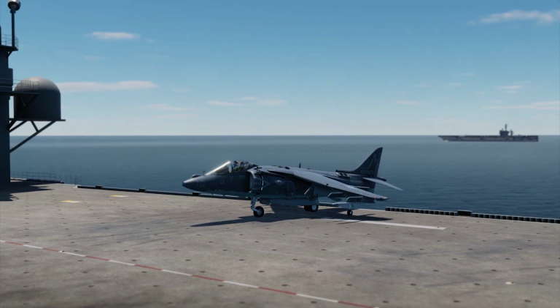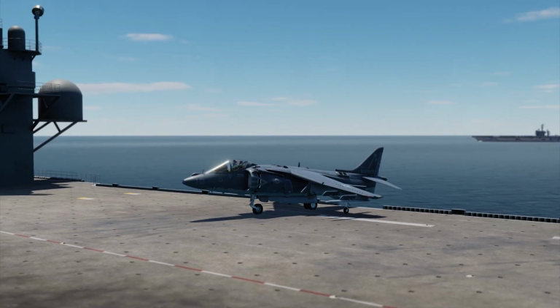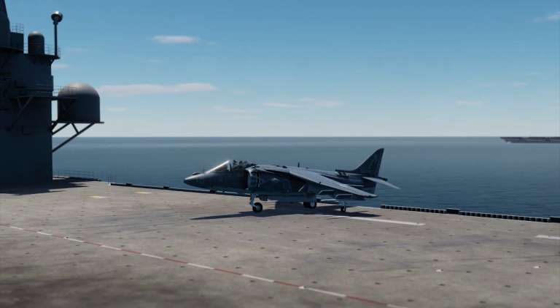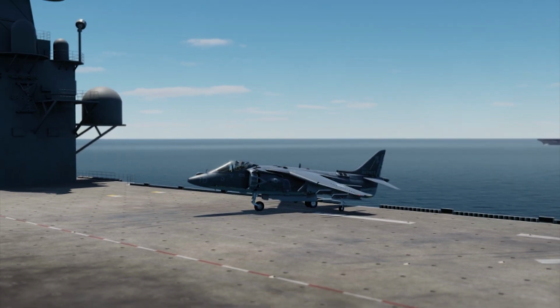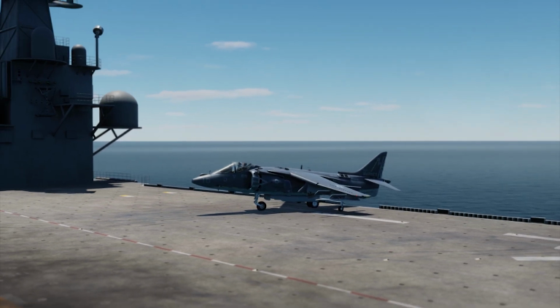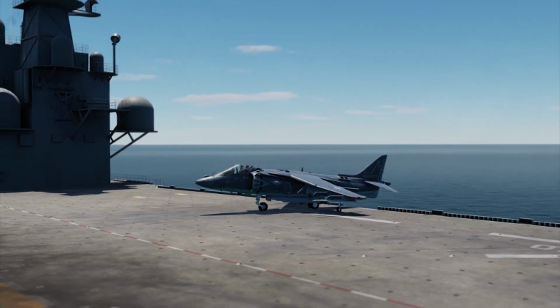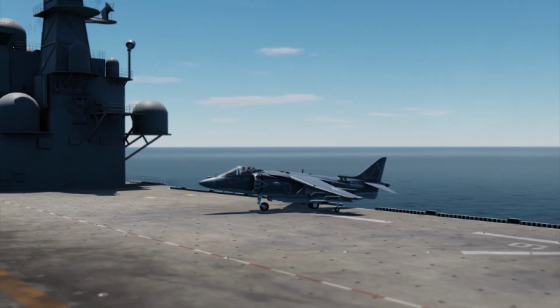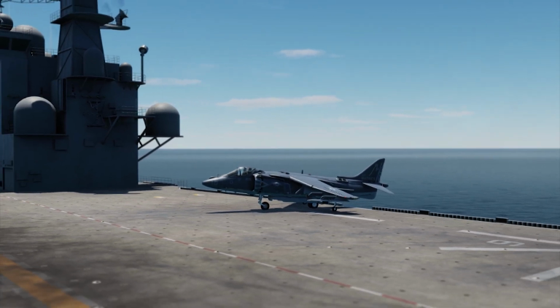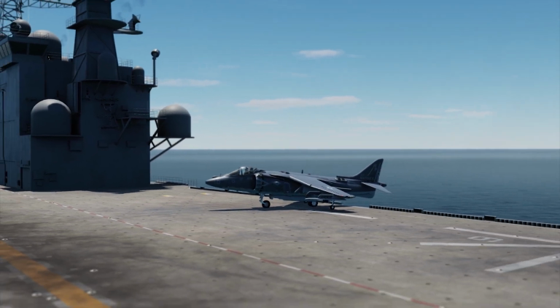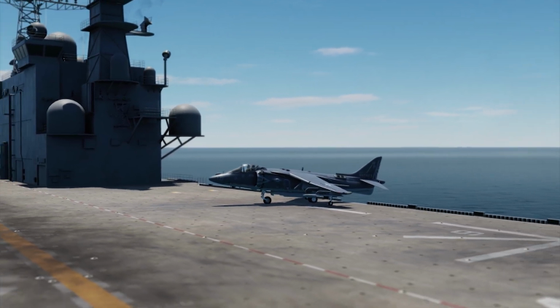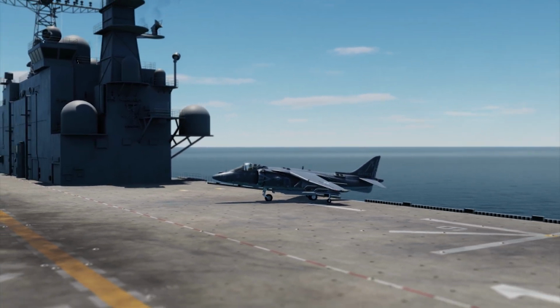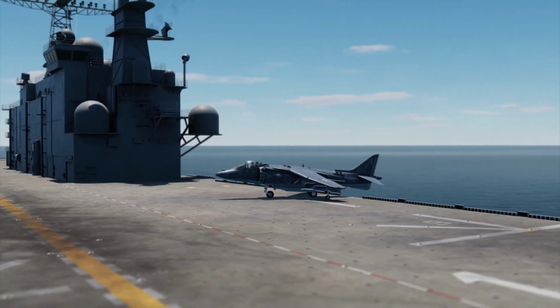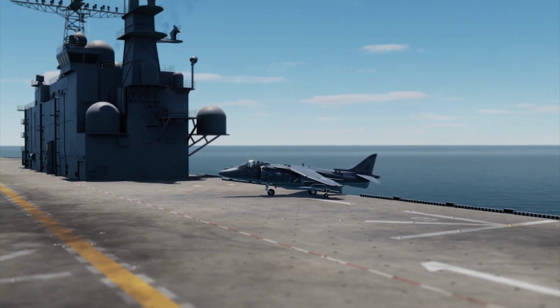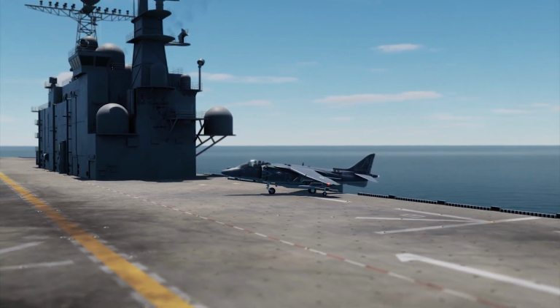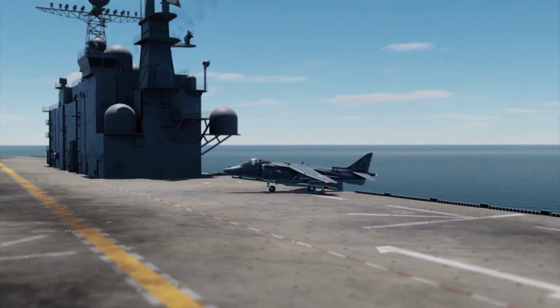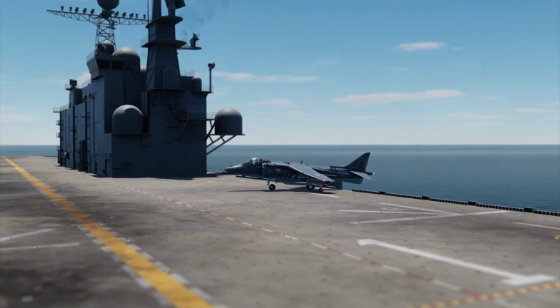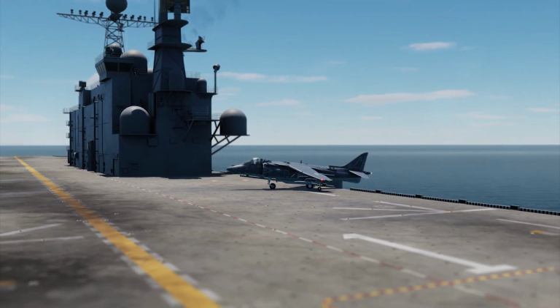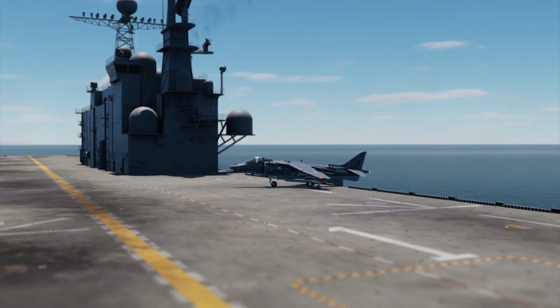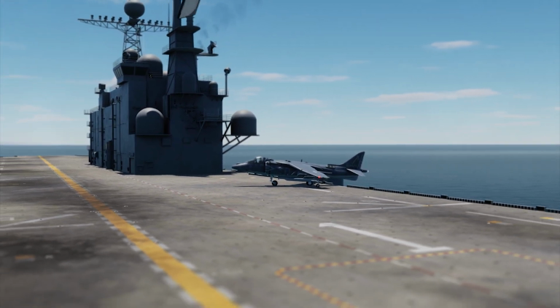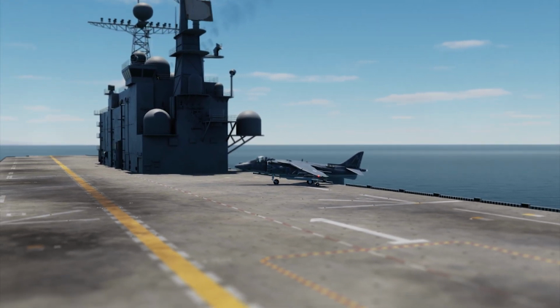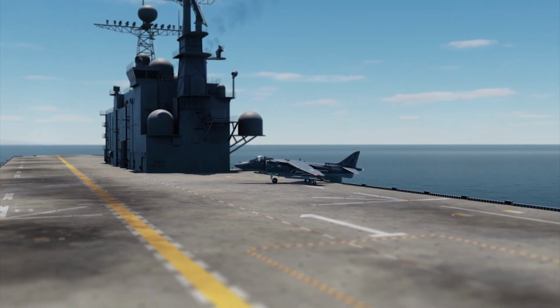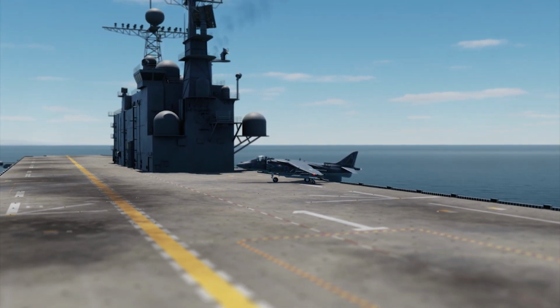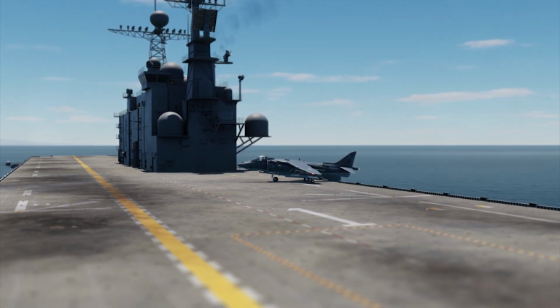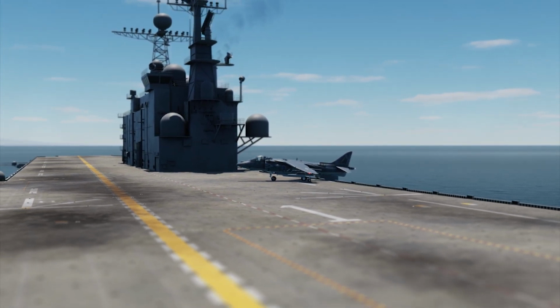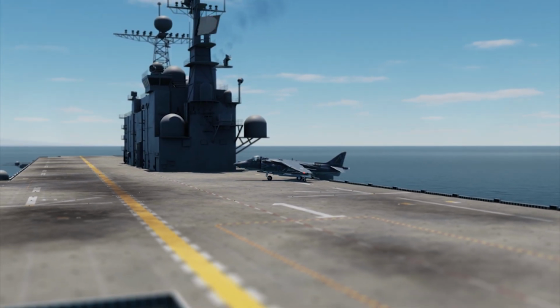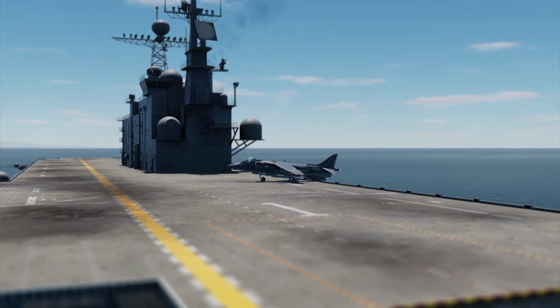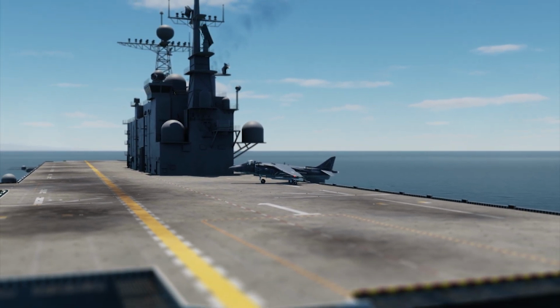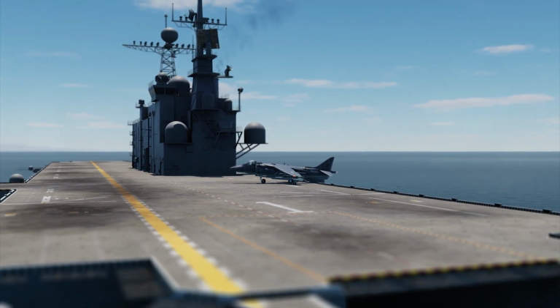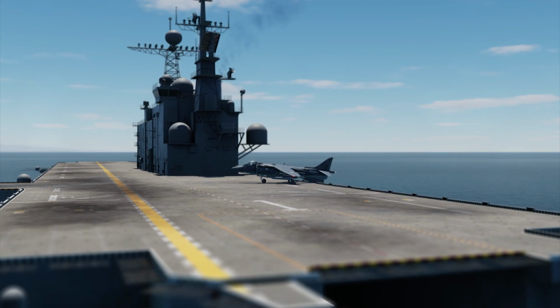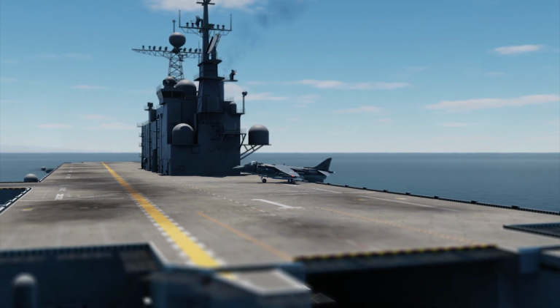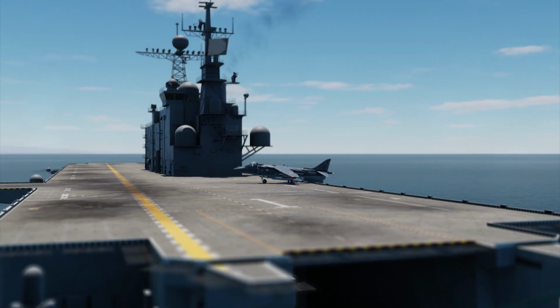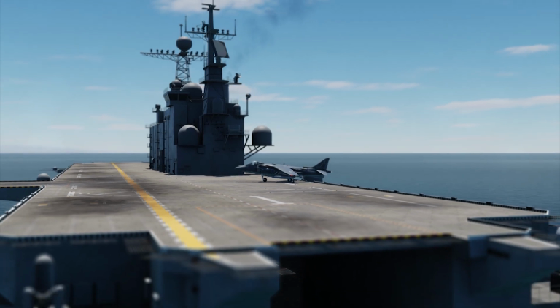Hey guys, welcome to Summit and welcome back. In today's video I'm doing some carrier operations on a Harrier.